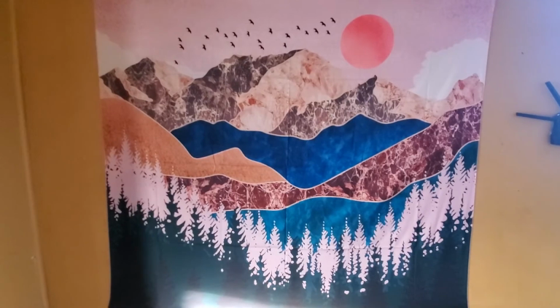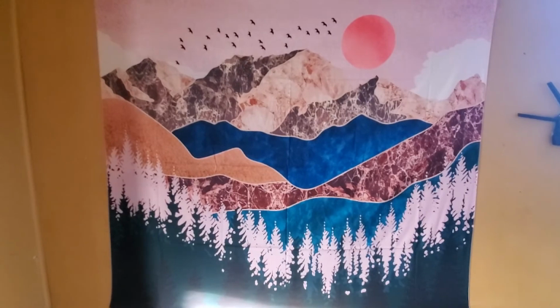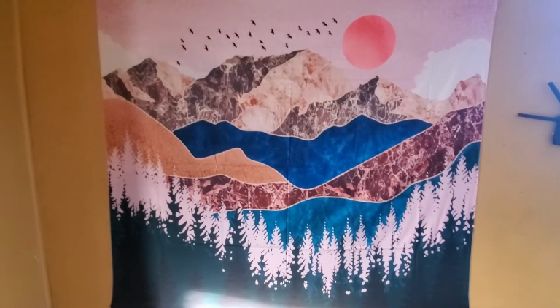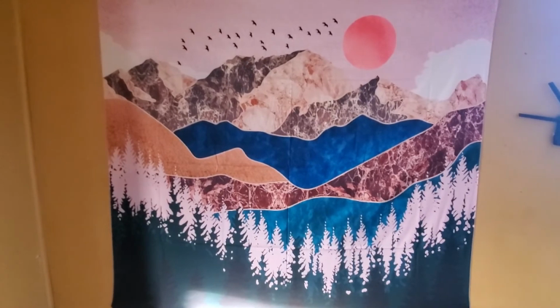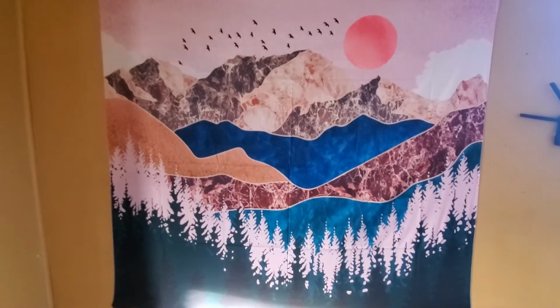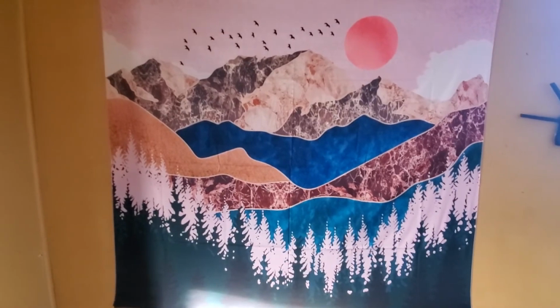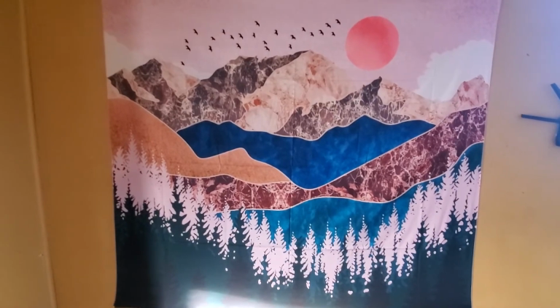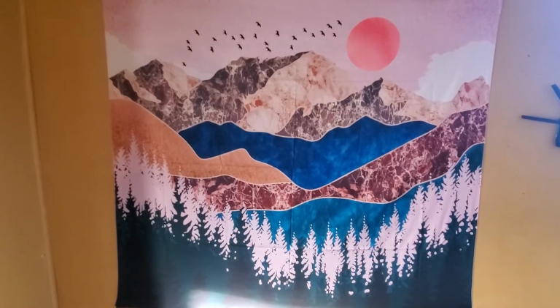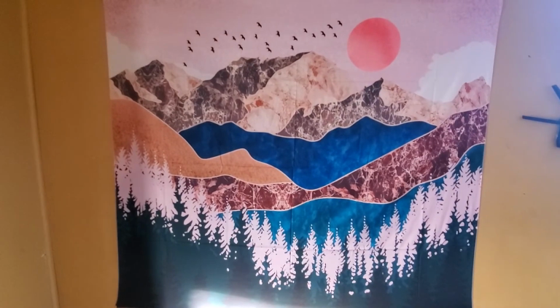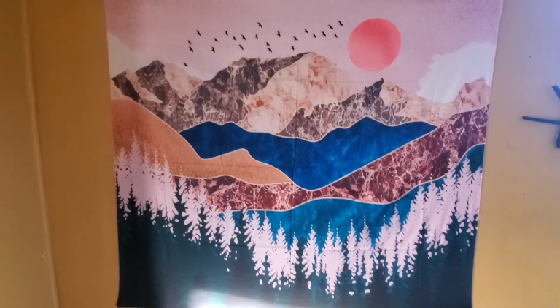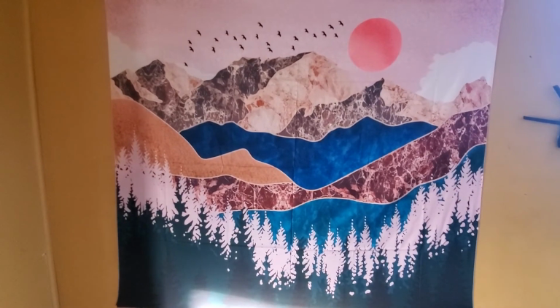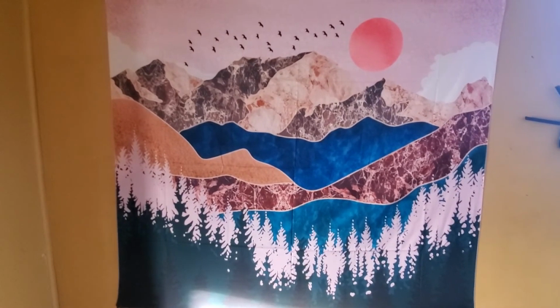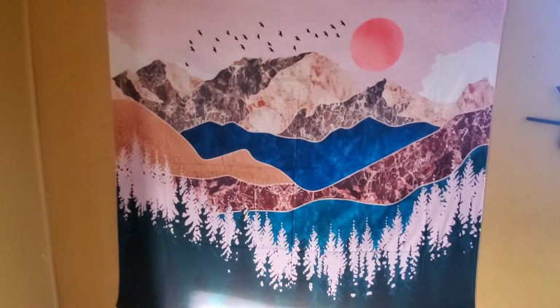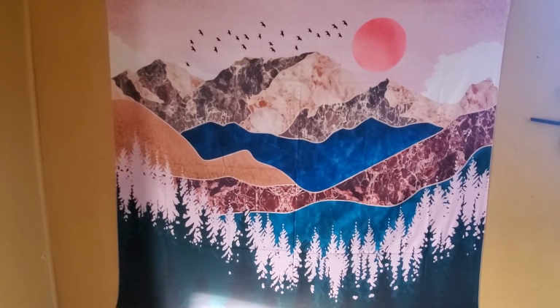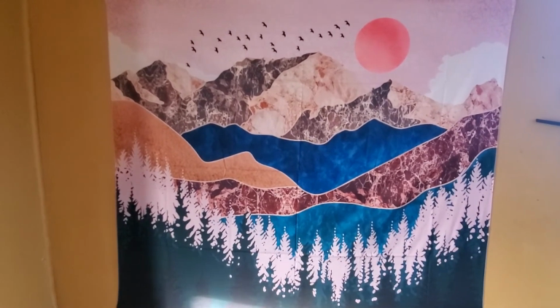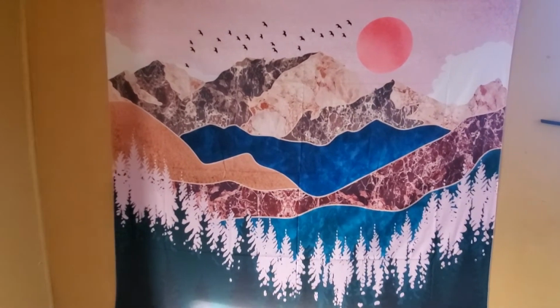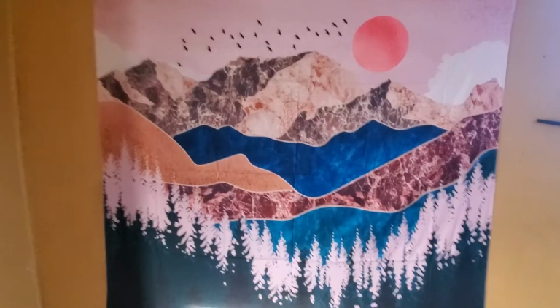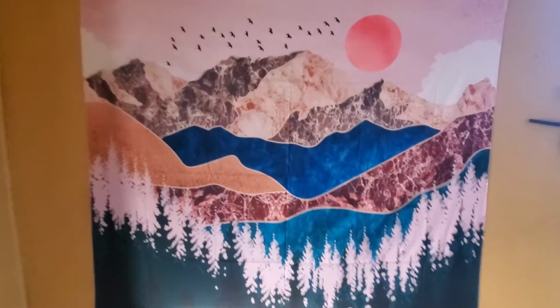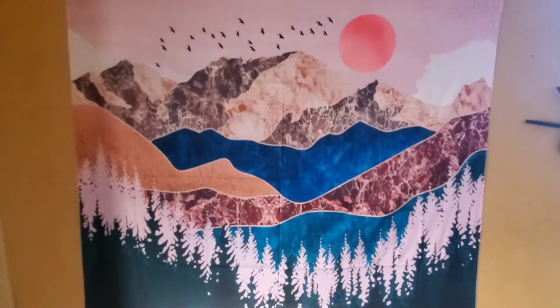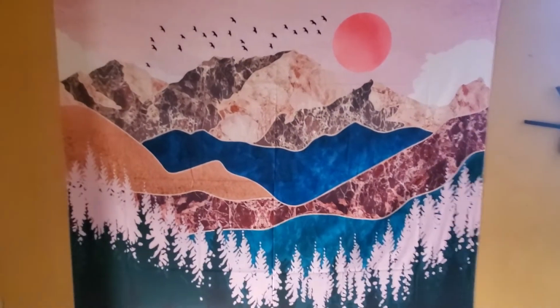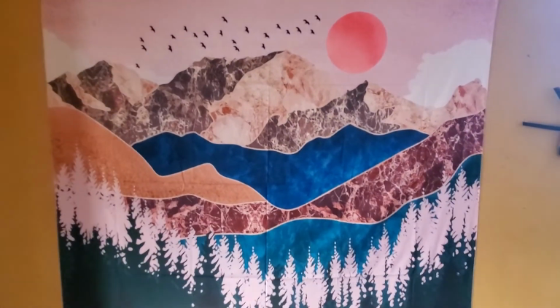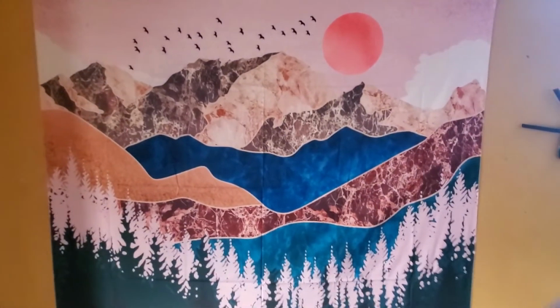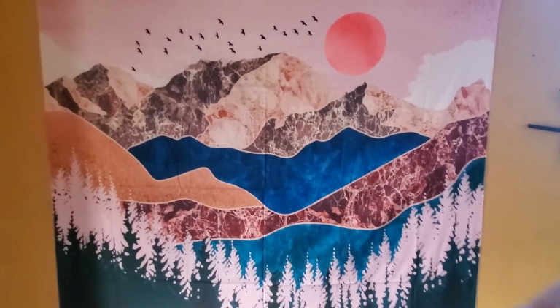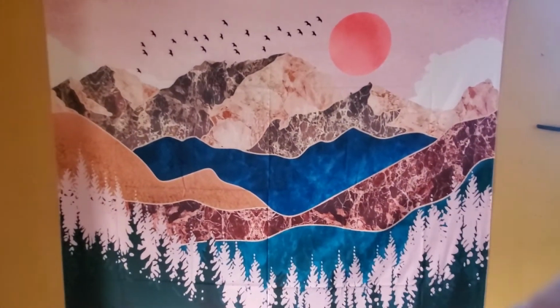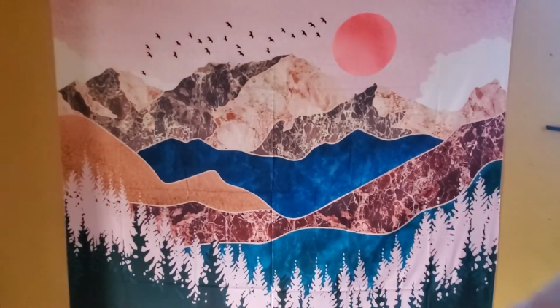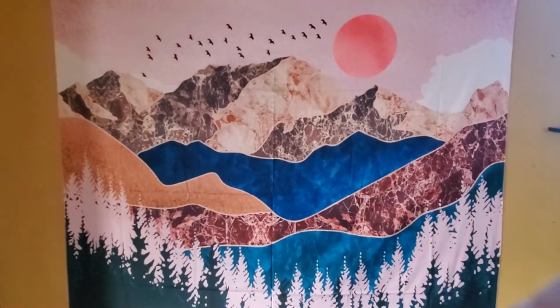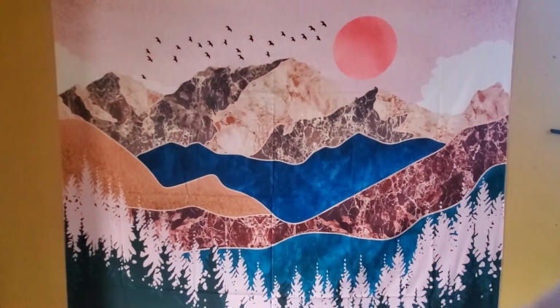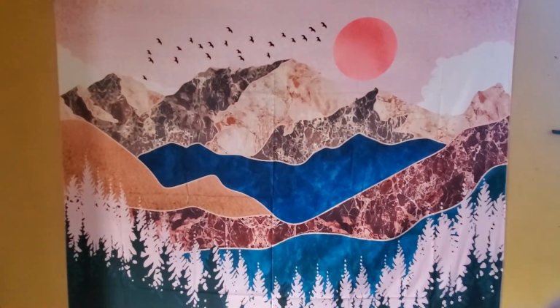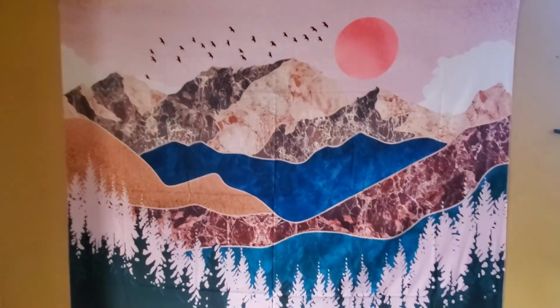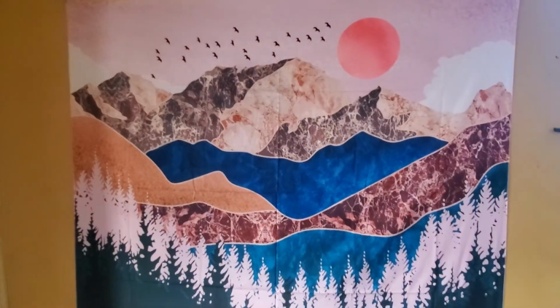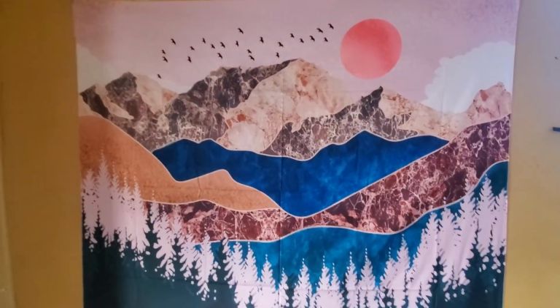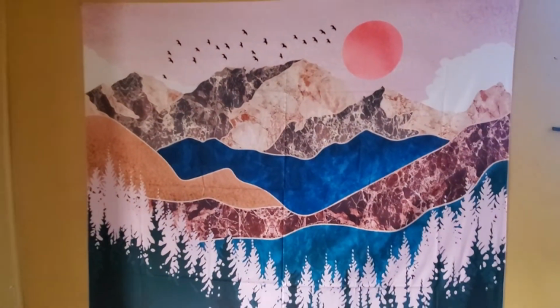This elegant tapestry makes for a great affordable gift. Thanks guys!